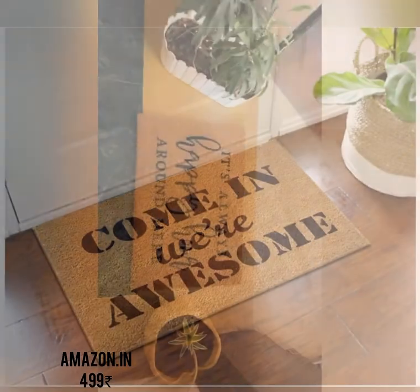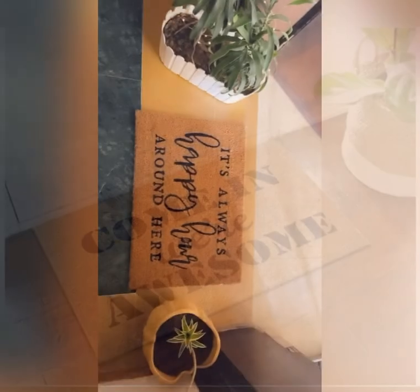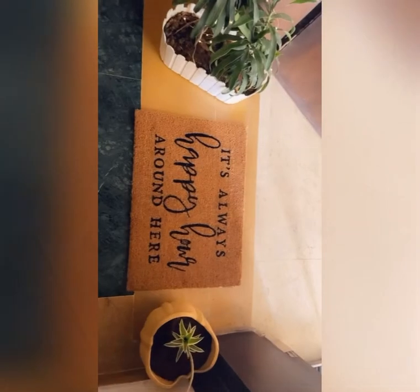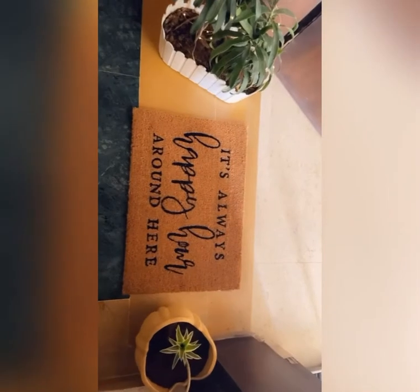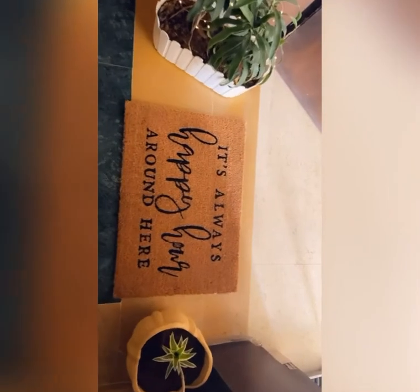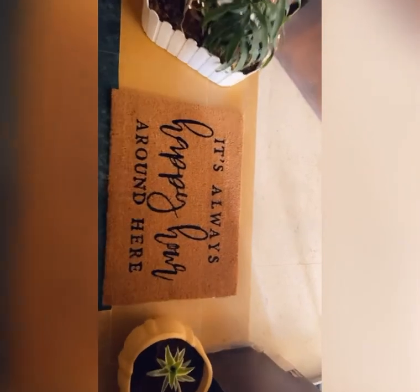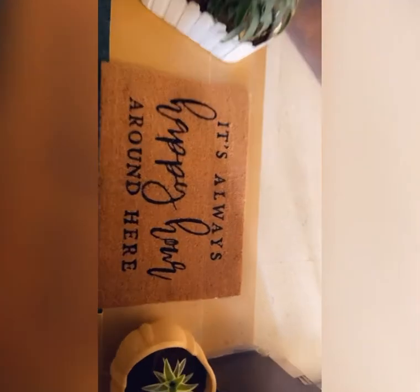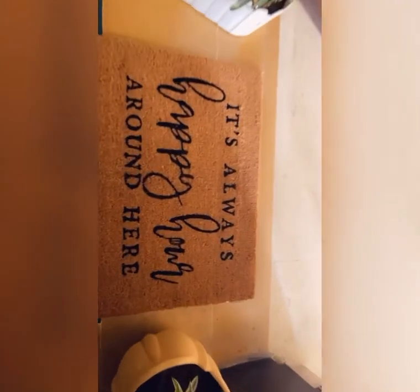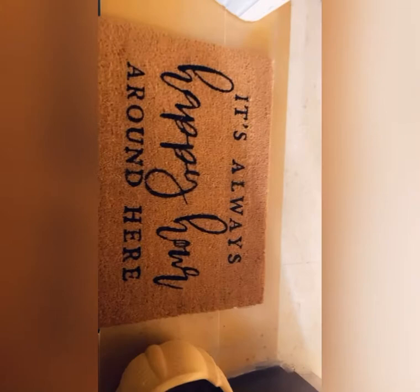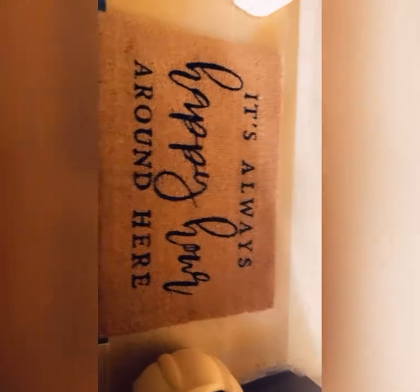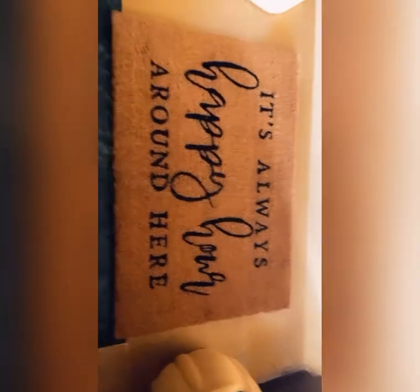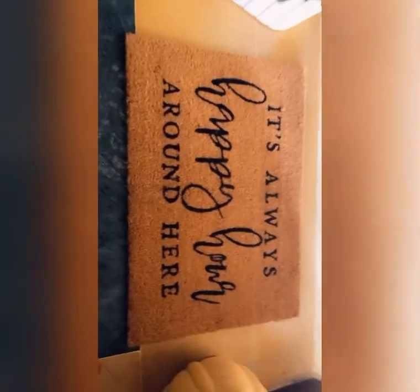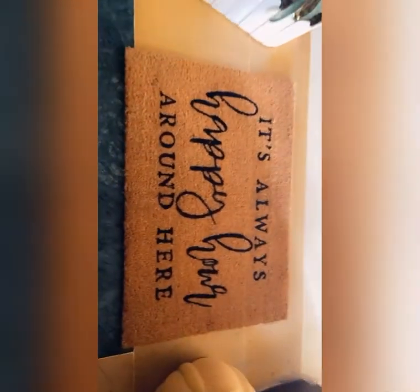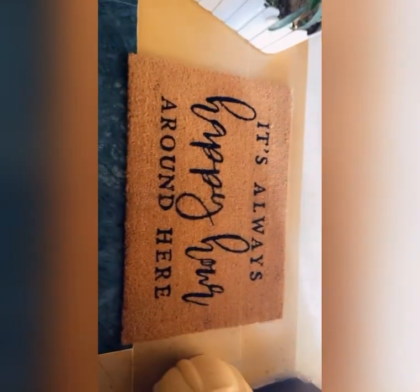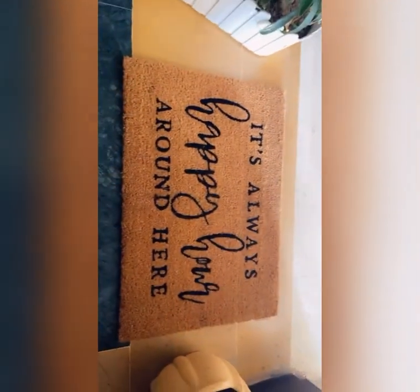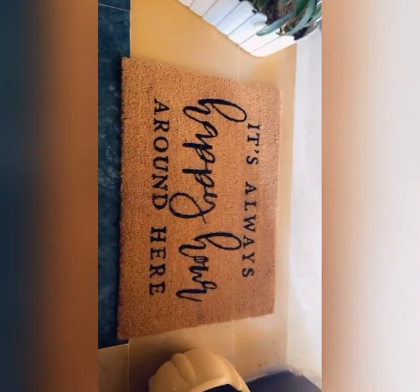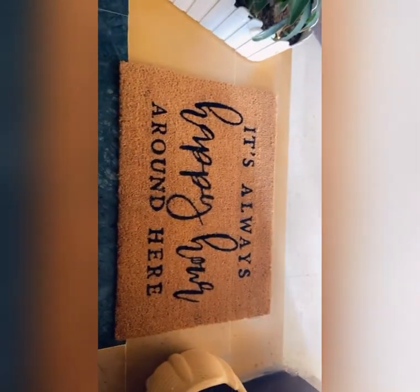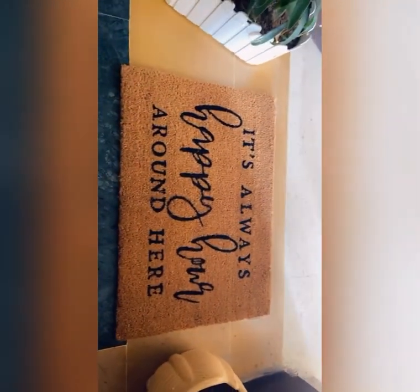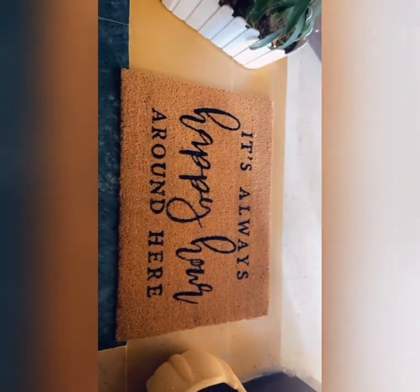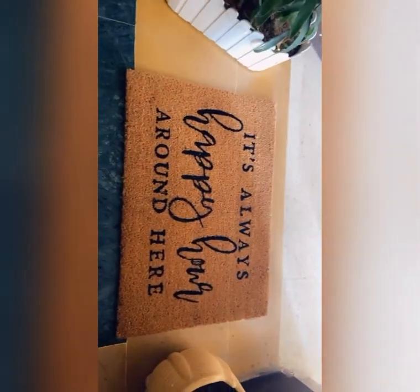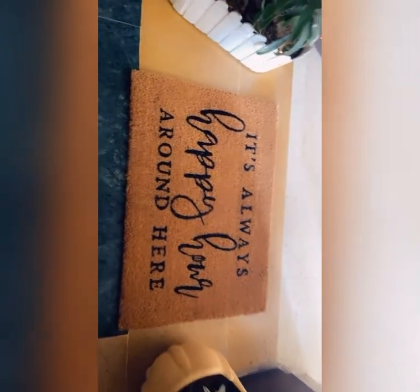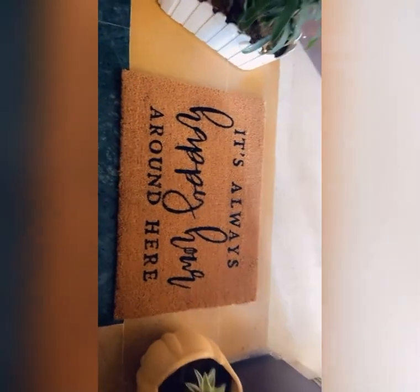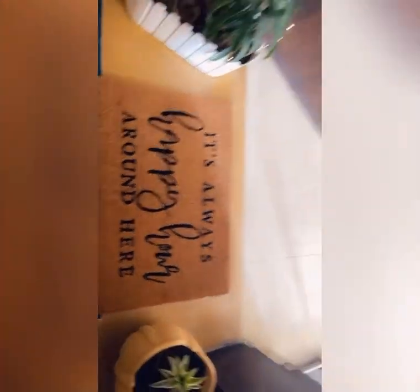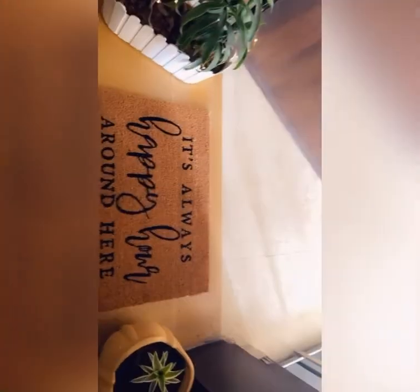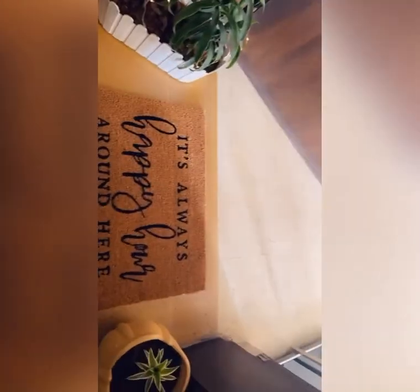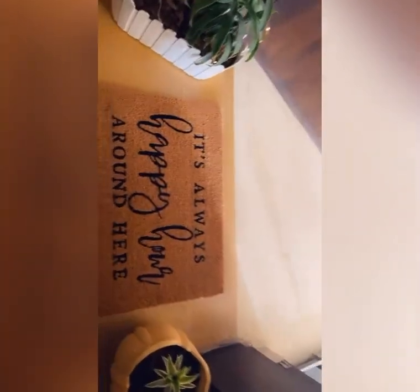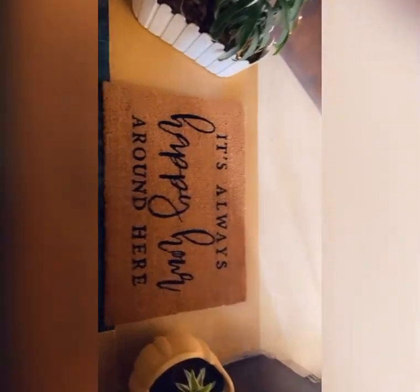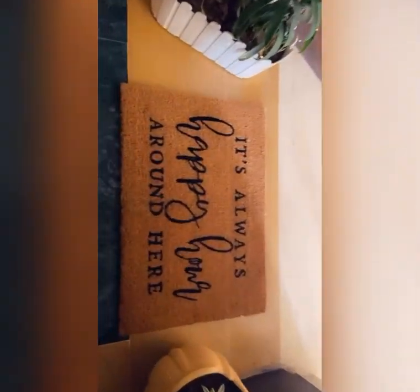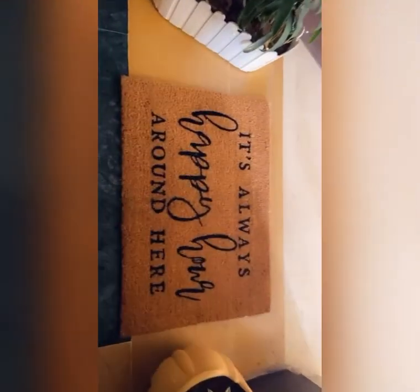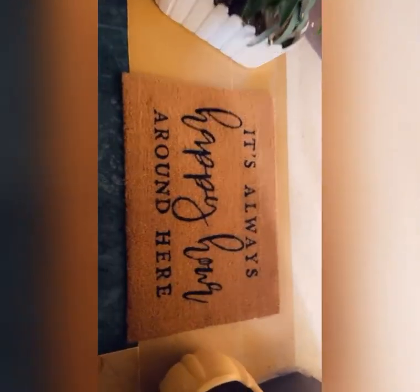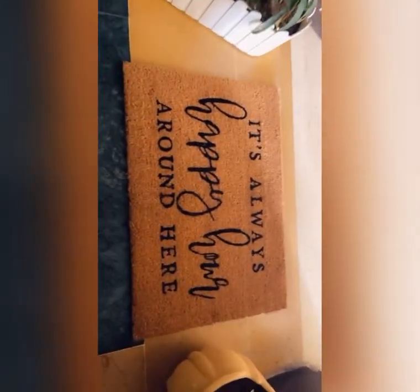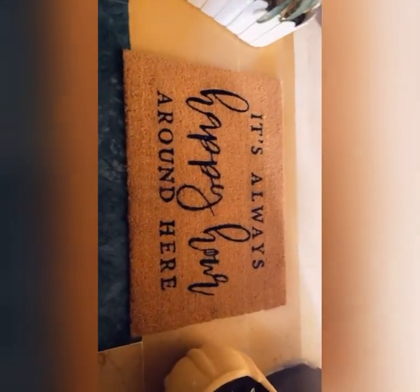This is how I've styled my new doormat, and it's giving a very fresh and different look to my entryway.